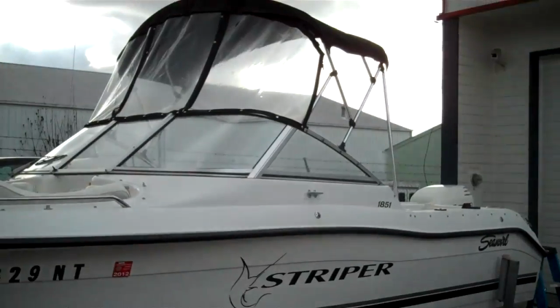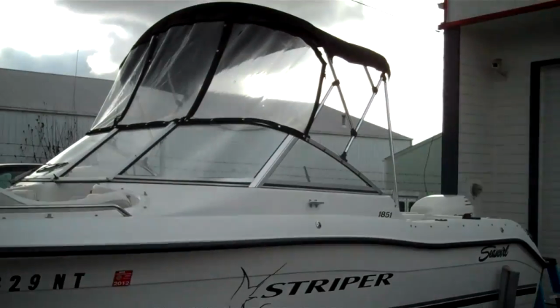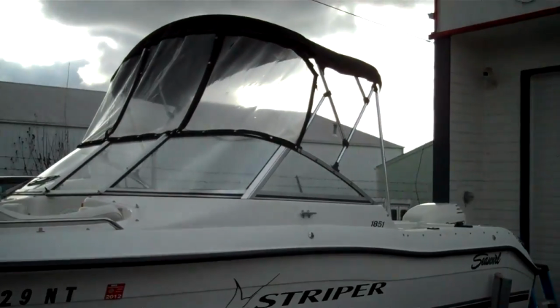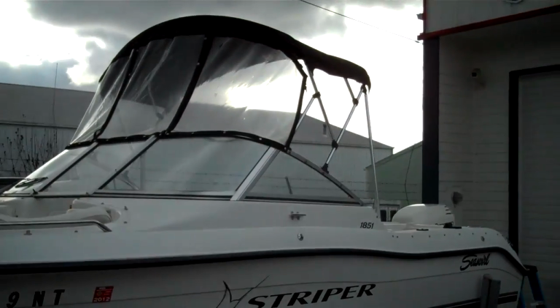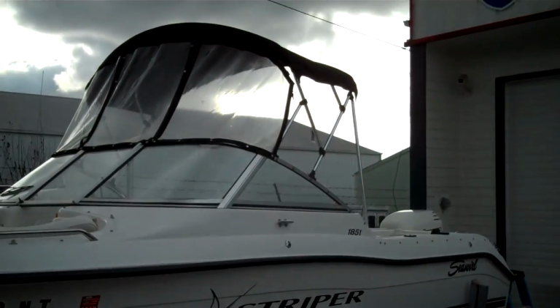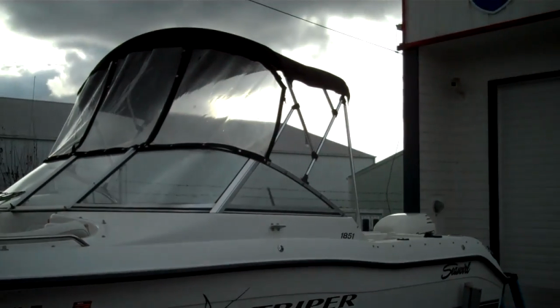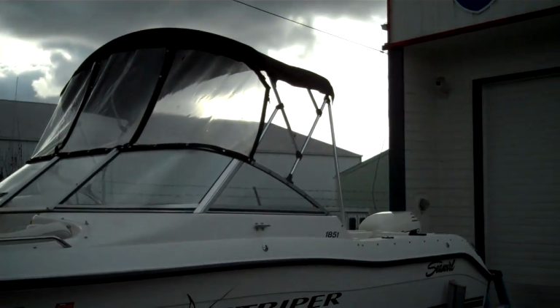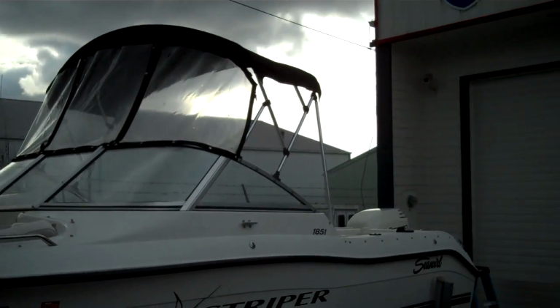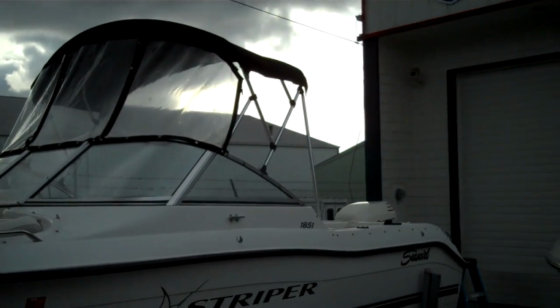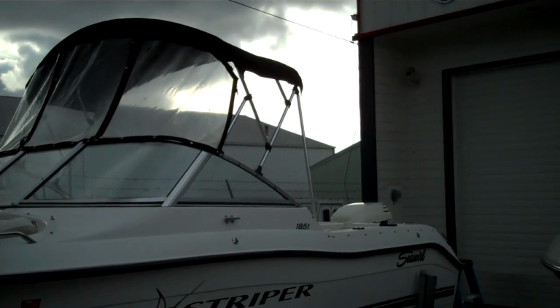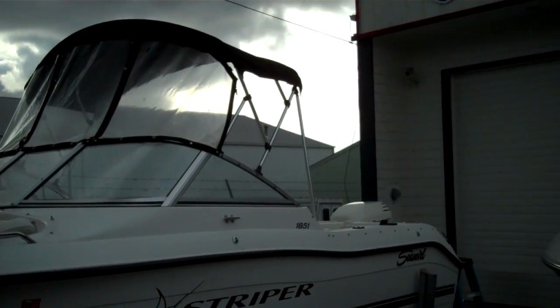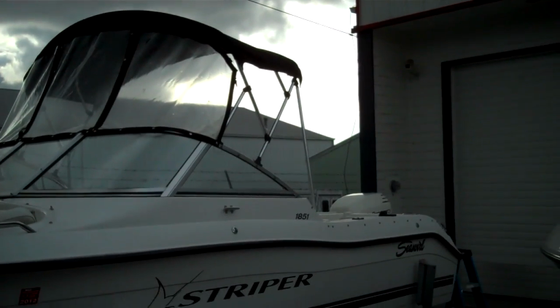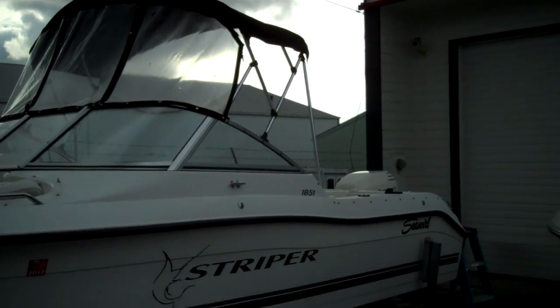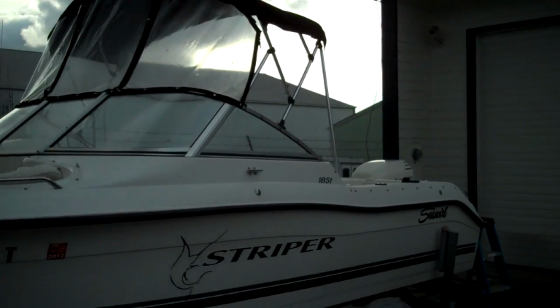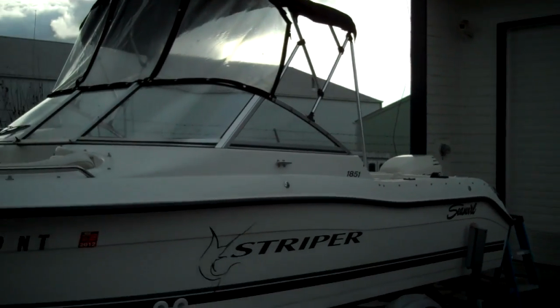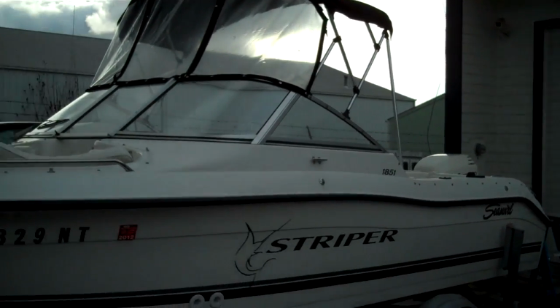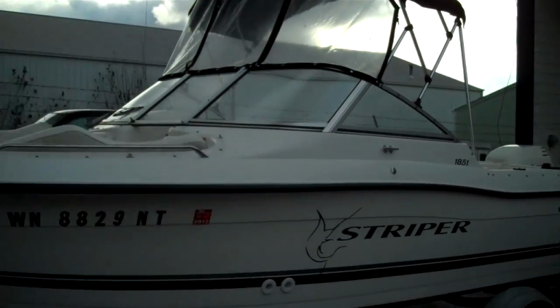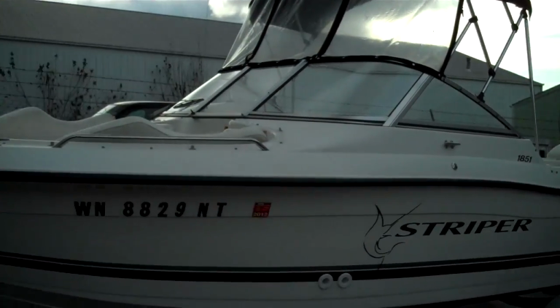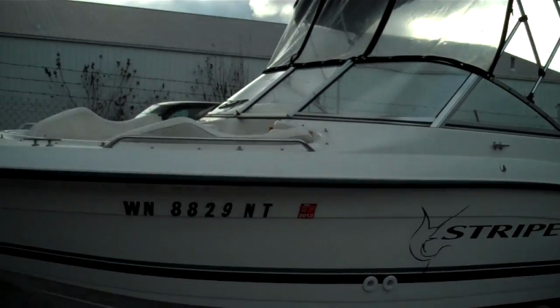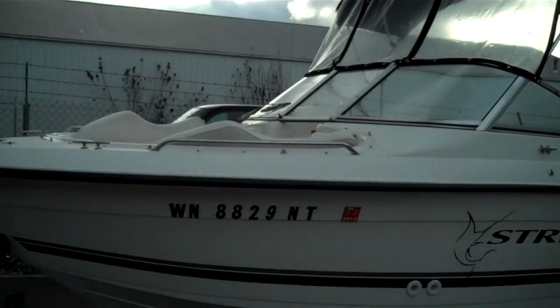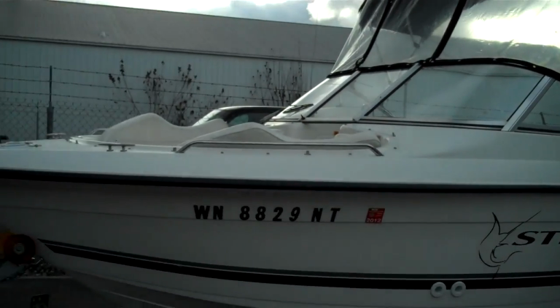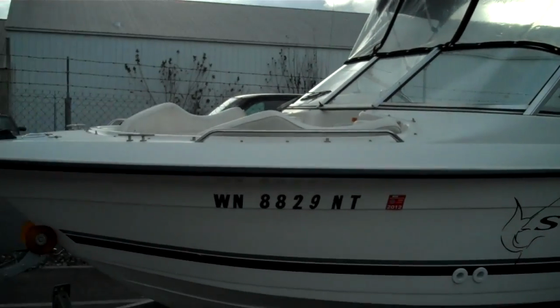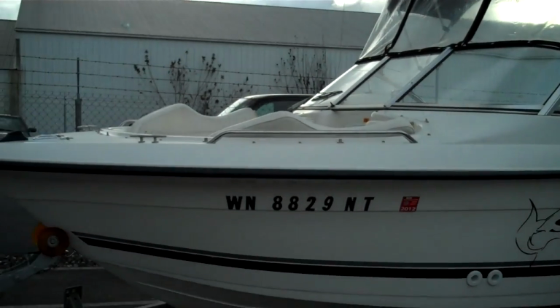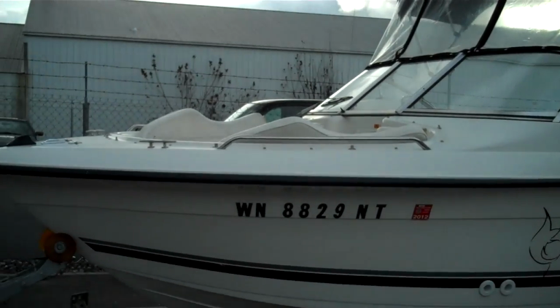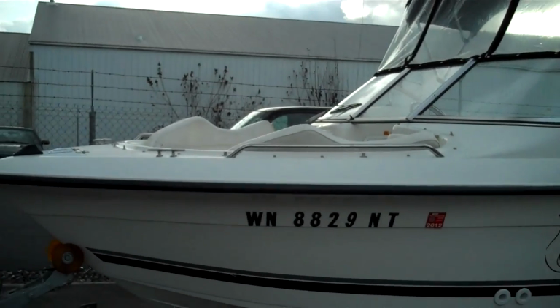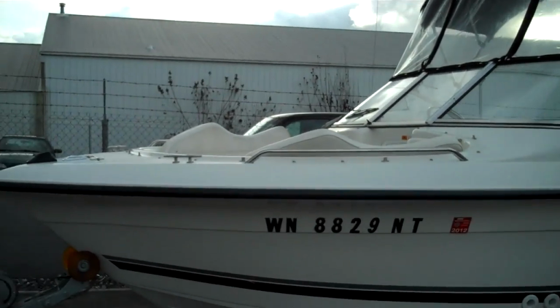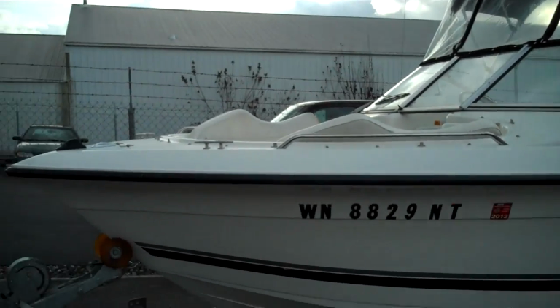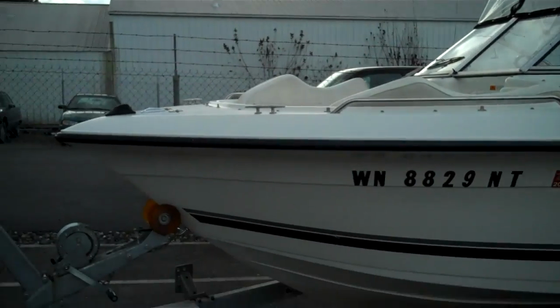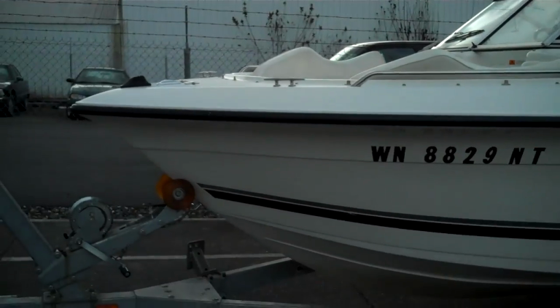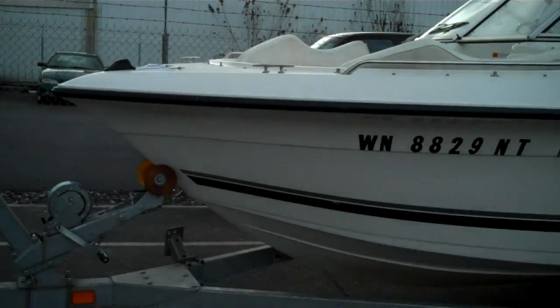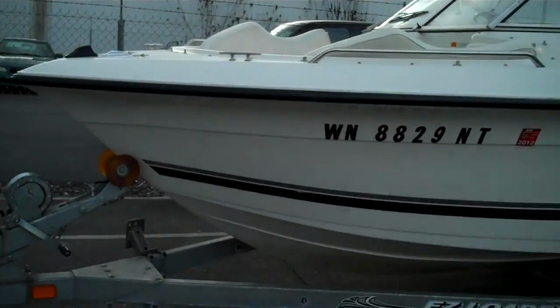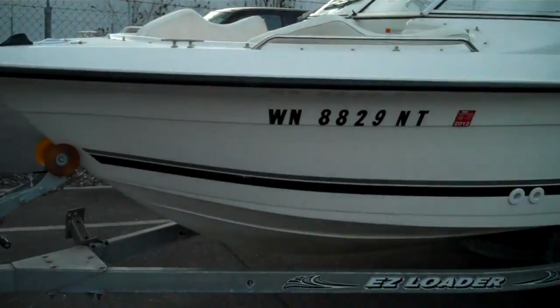We have the sloper back canvas for it and we have the bow cover canvas for this boat too.